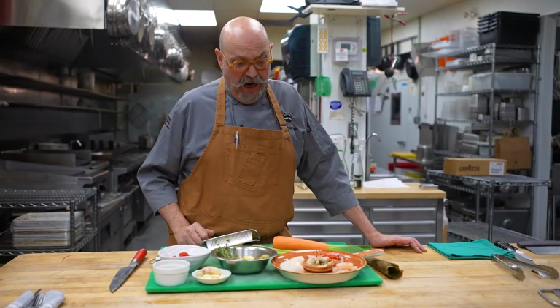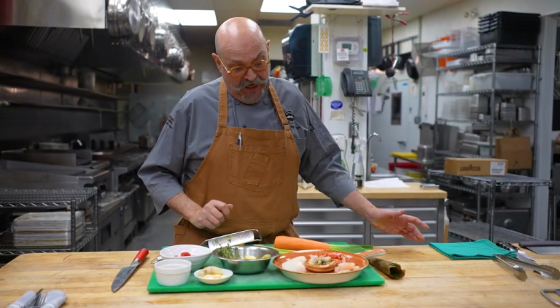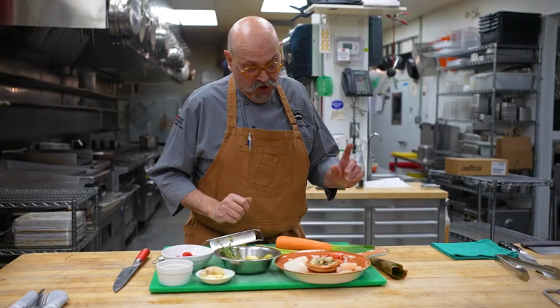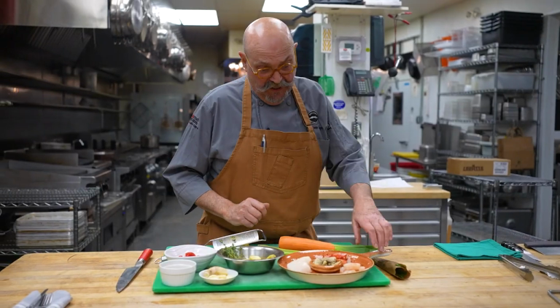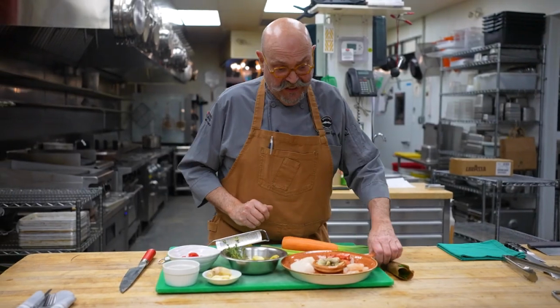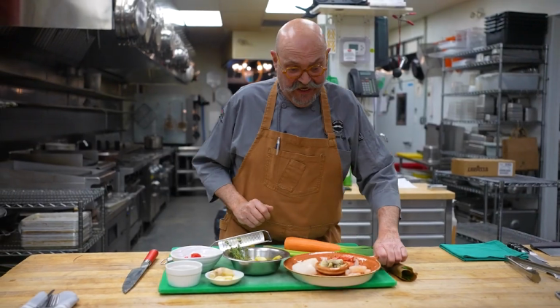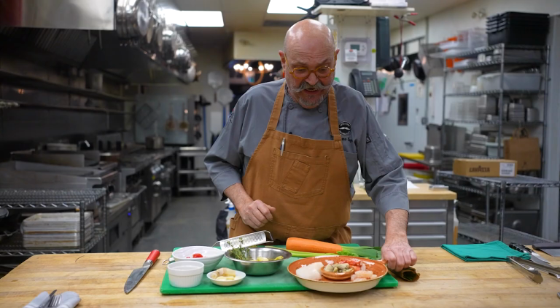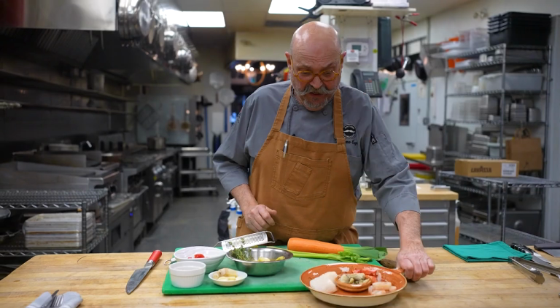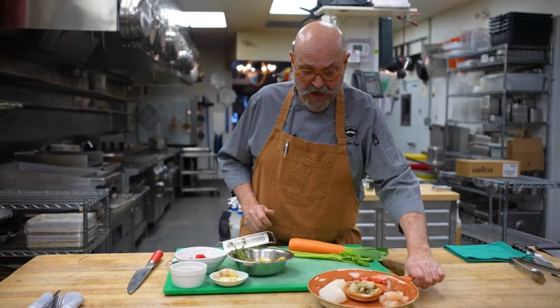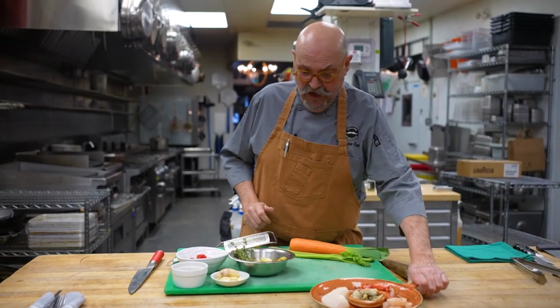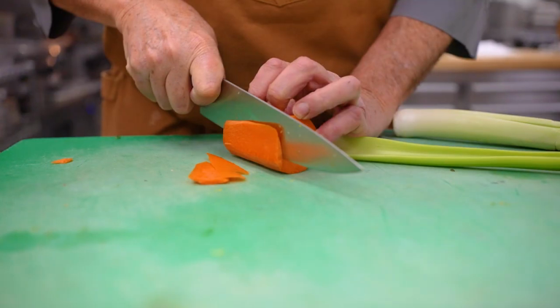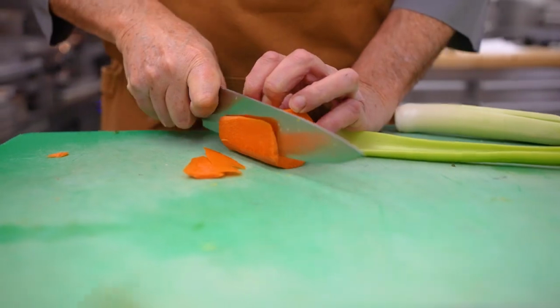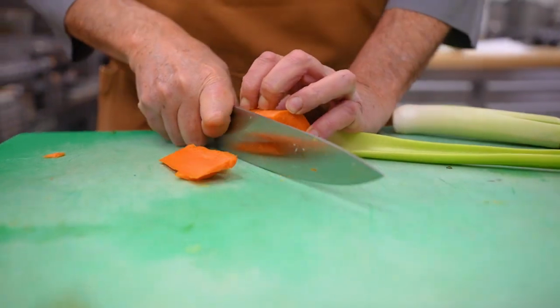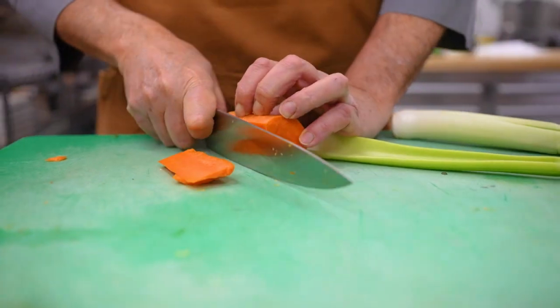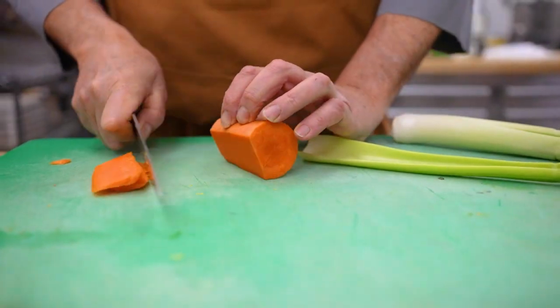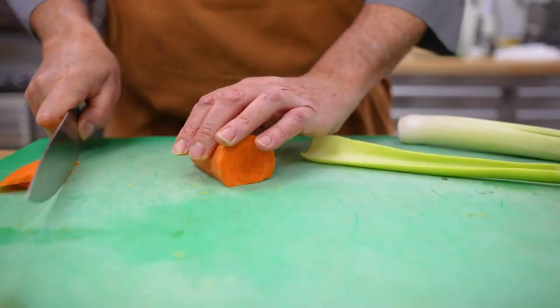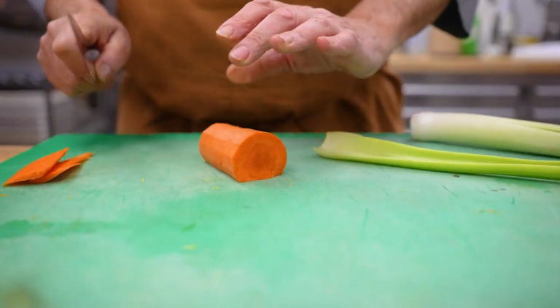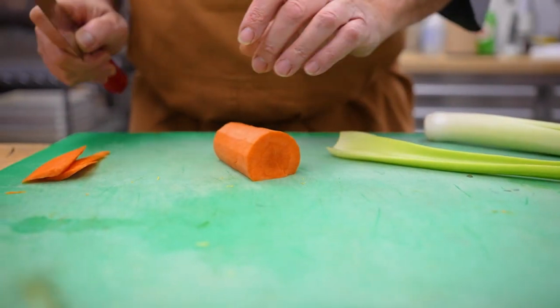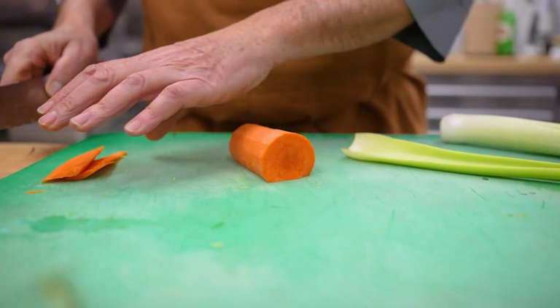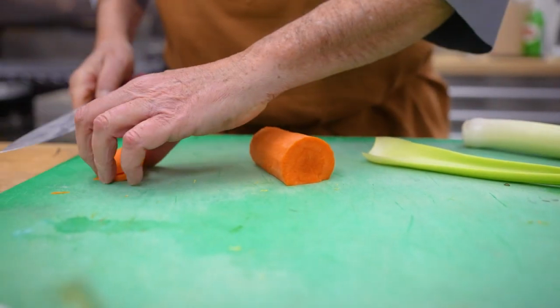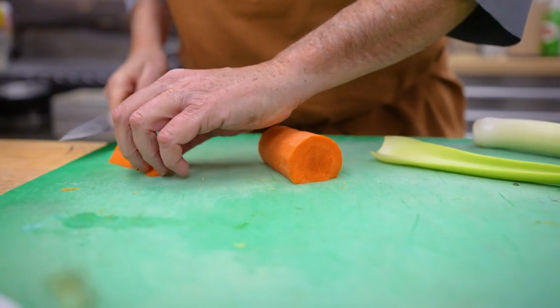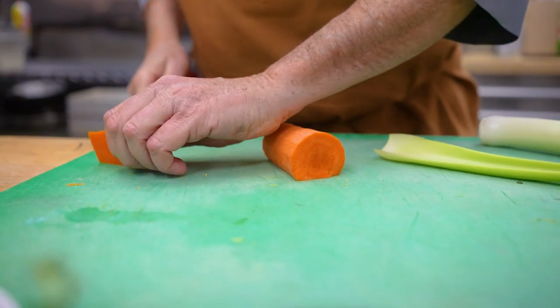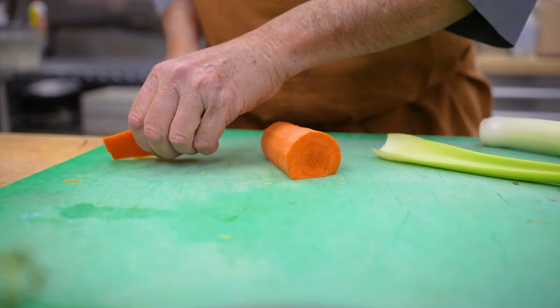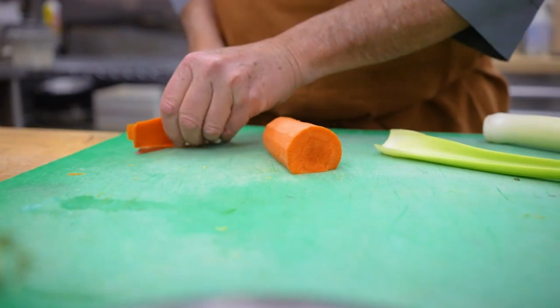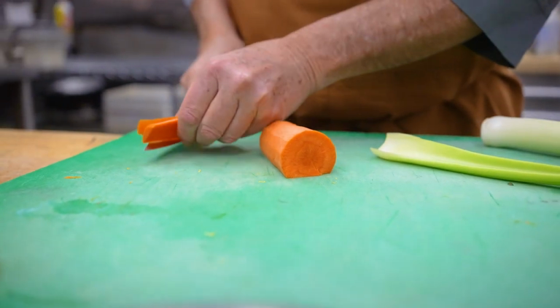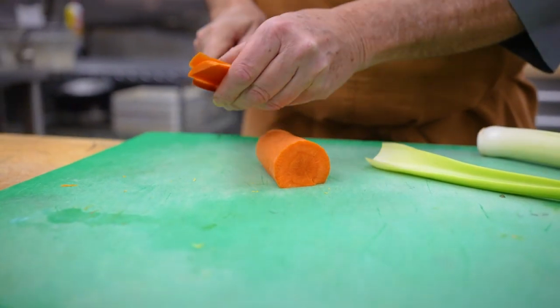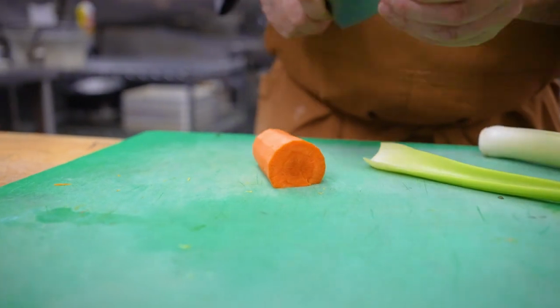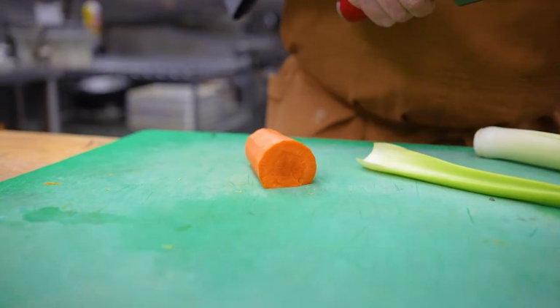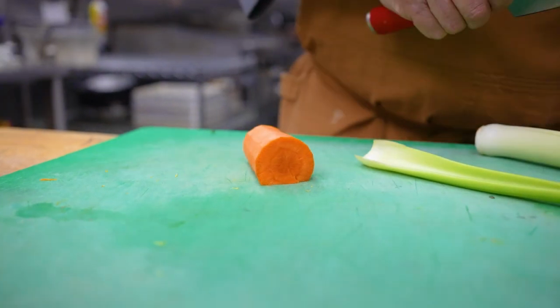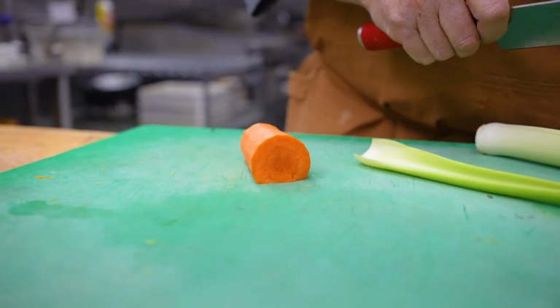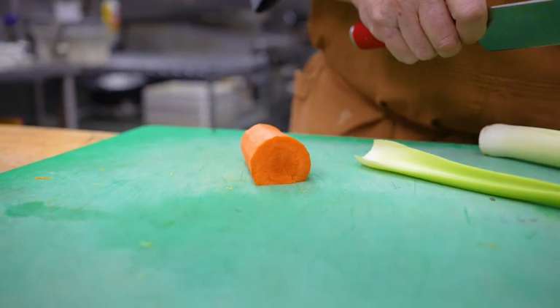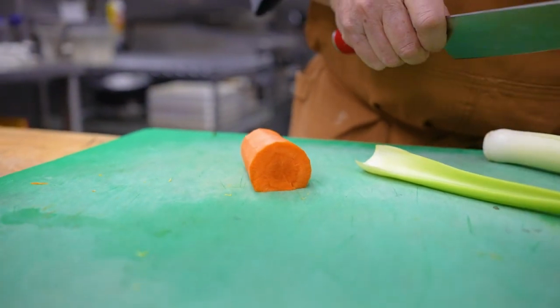Actually, let's get cutting. Oh boy, my knives need sharpening. Terrible knives.